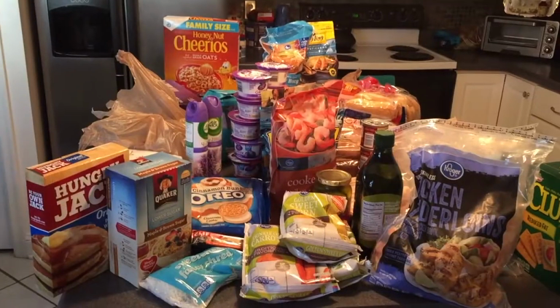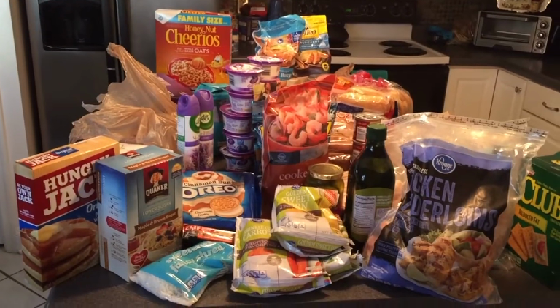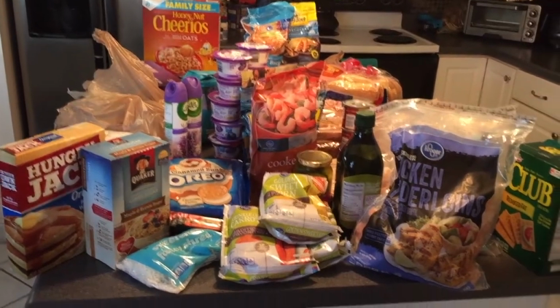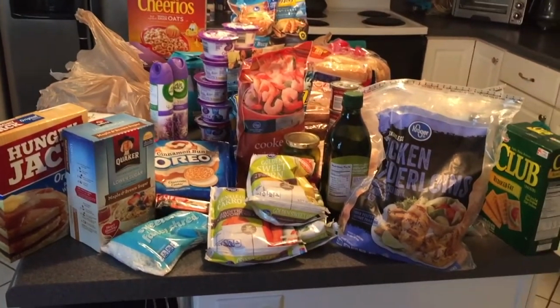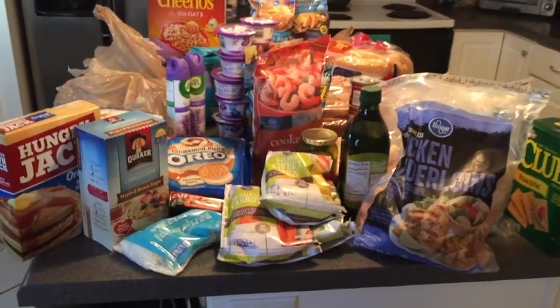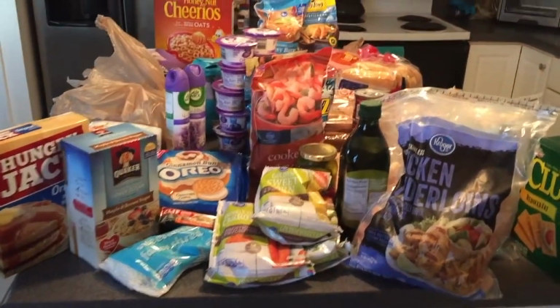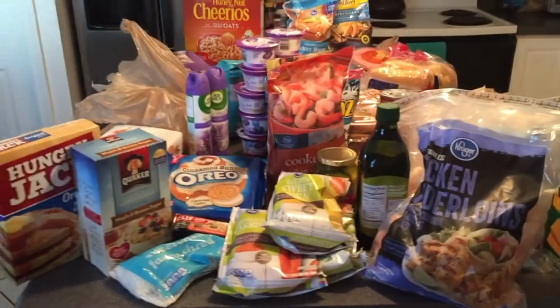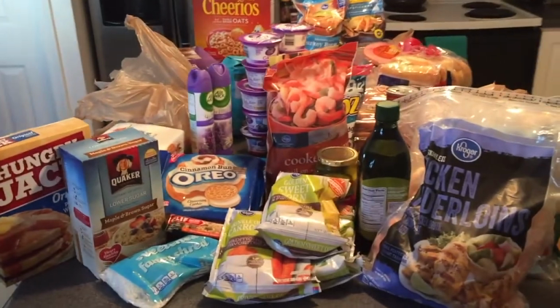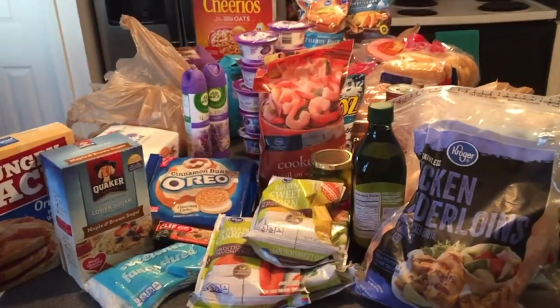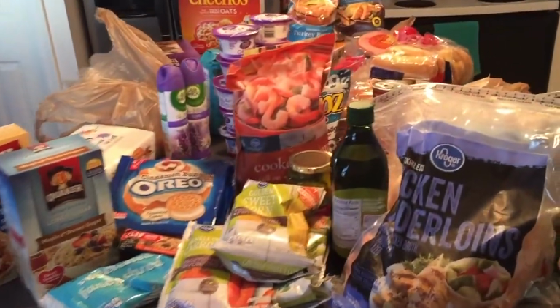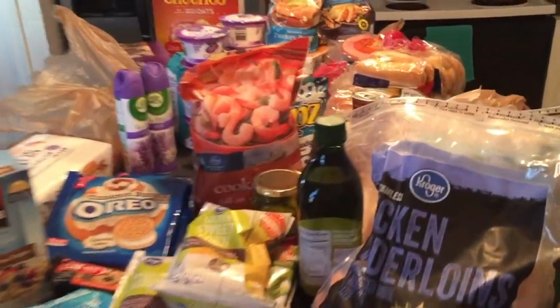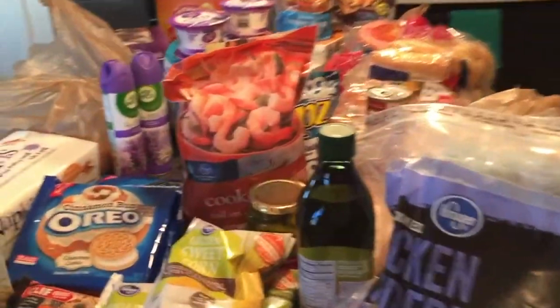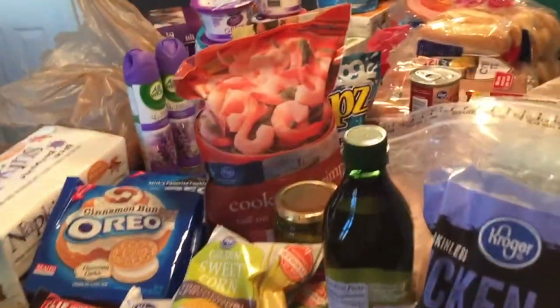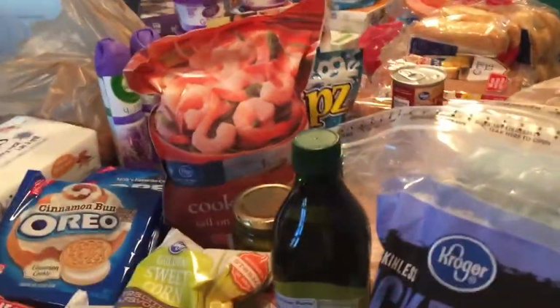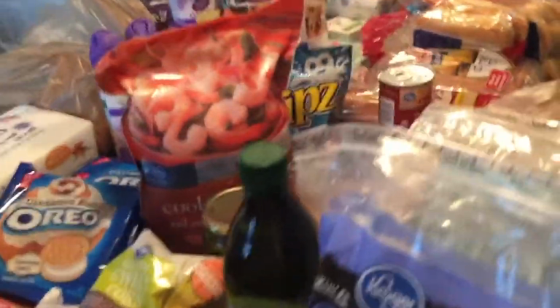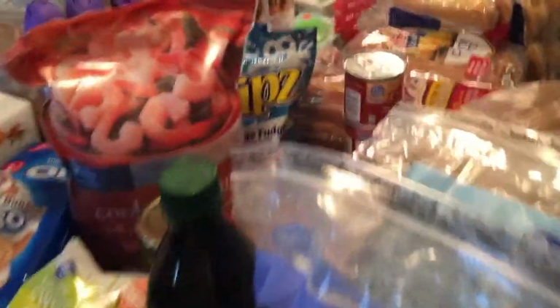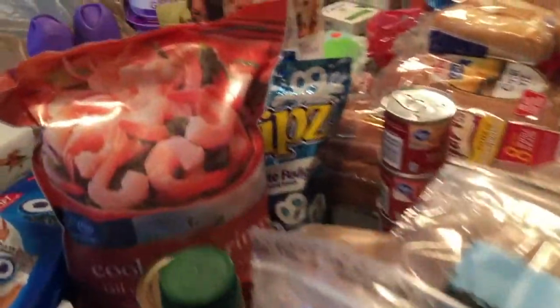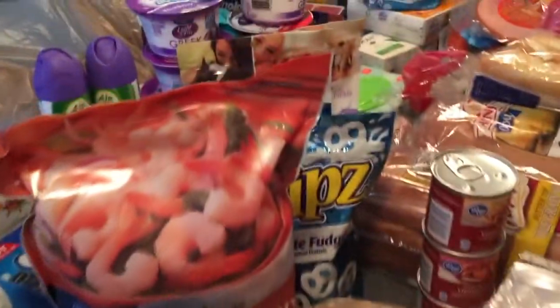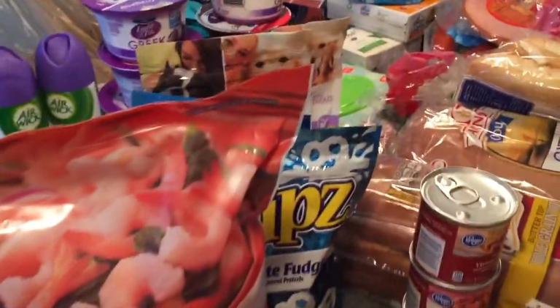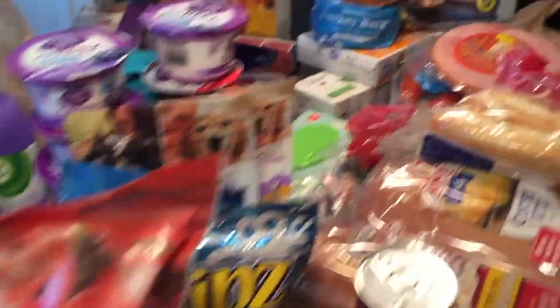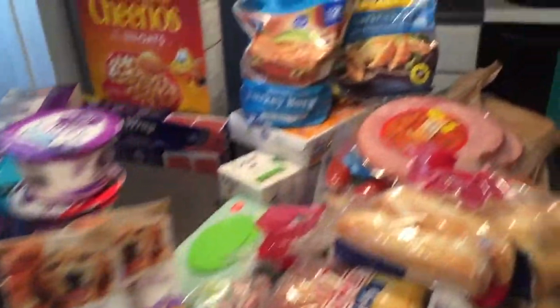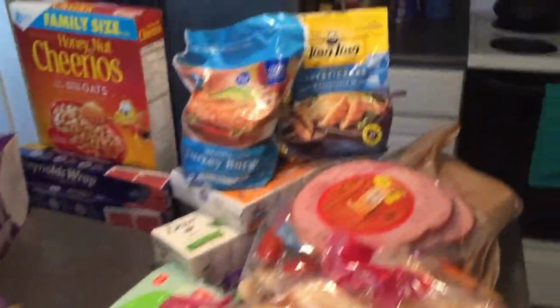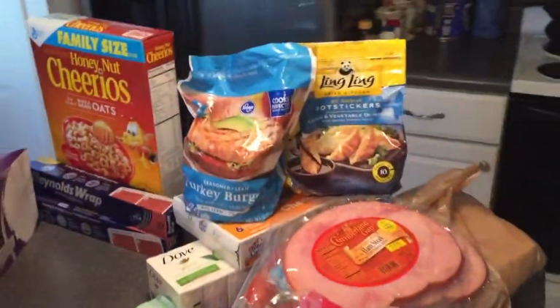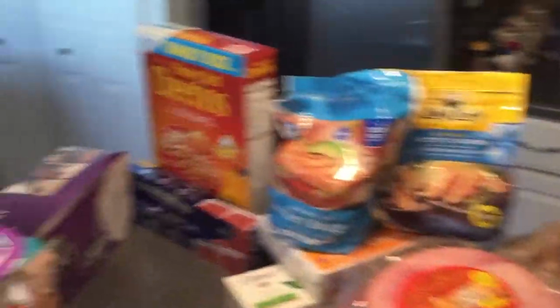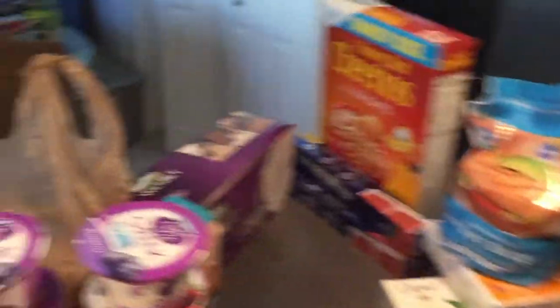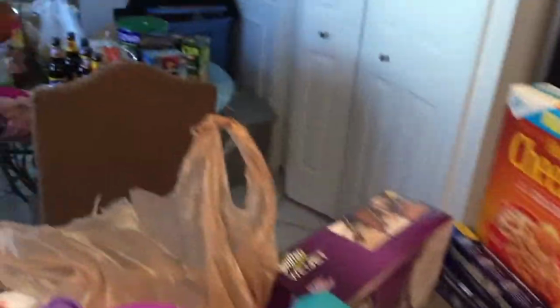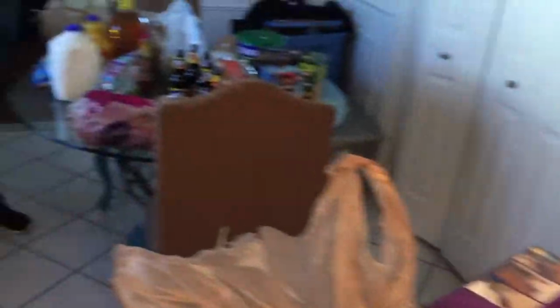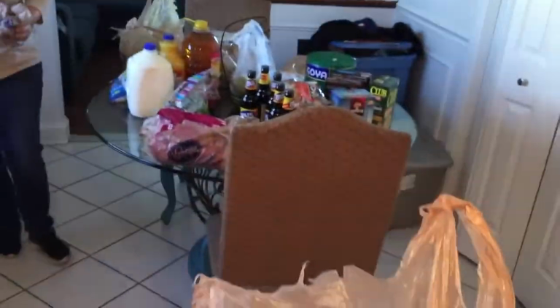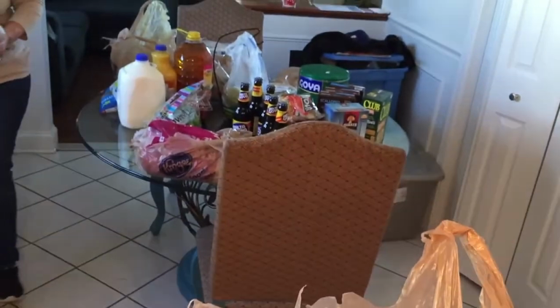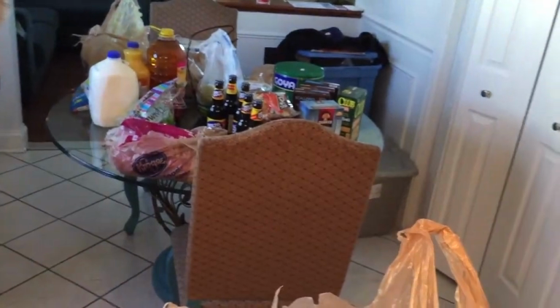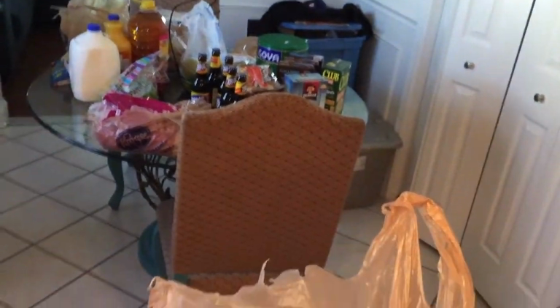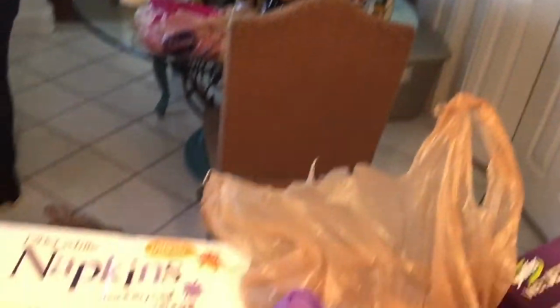This is what happens when you go food shopping with your parents — all this stuff and we're not done unpacking.